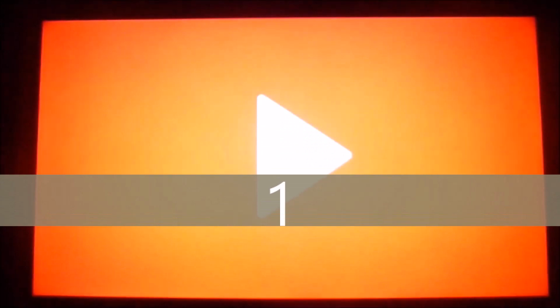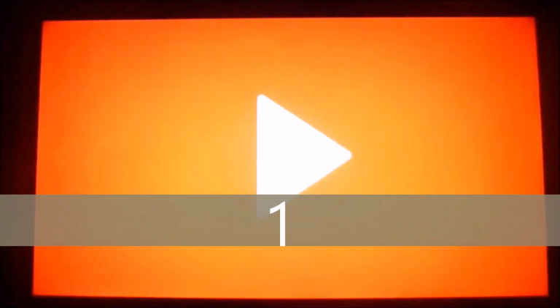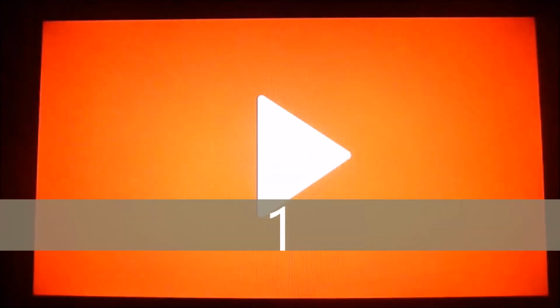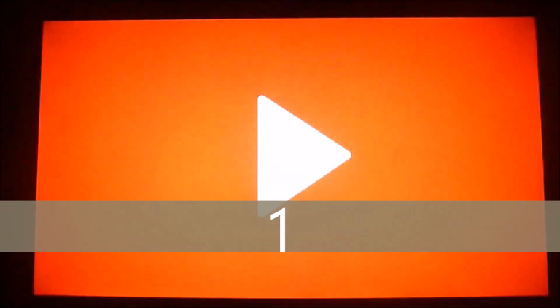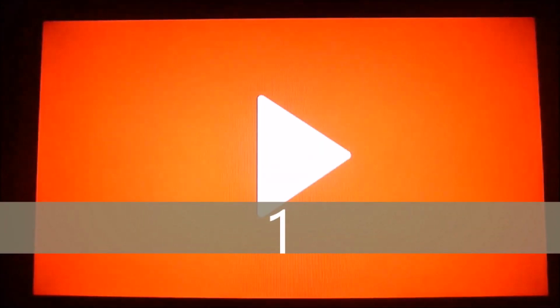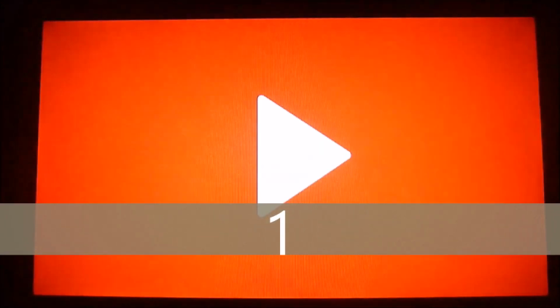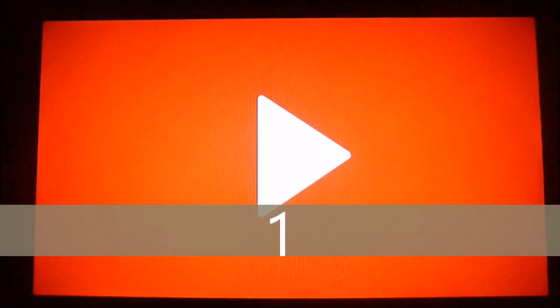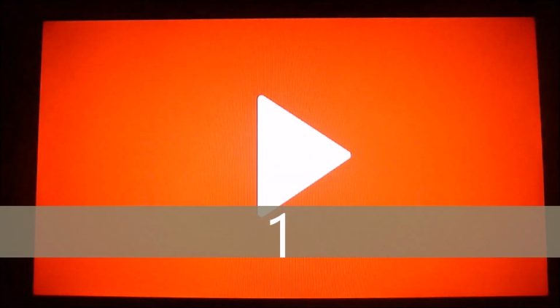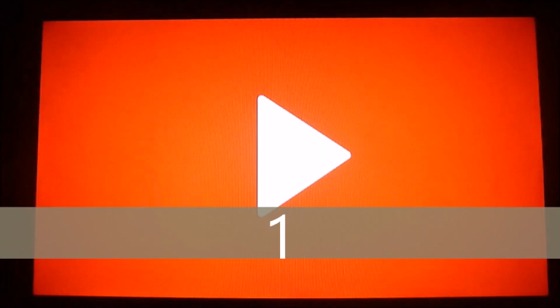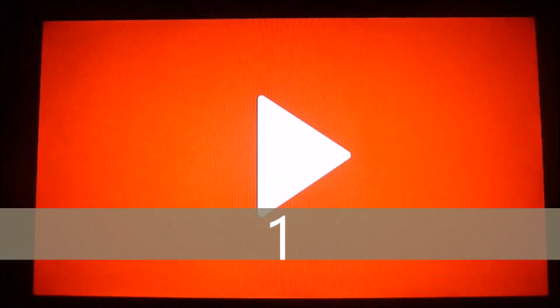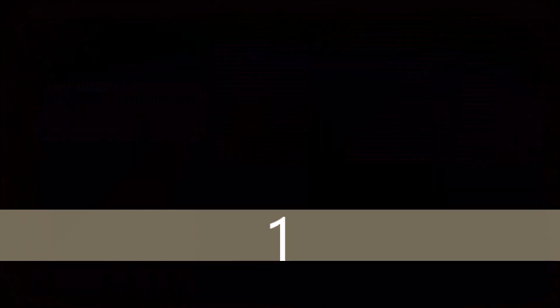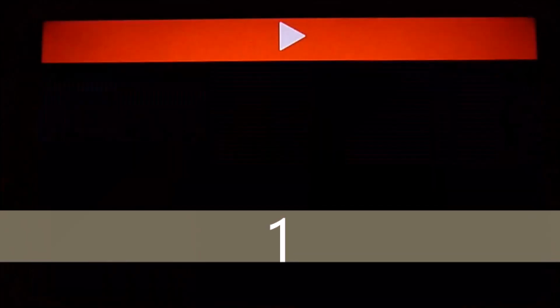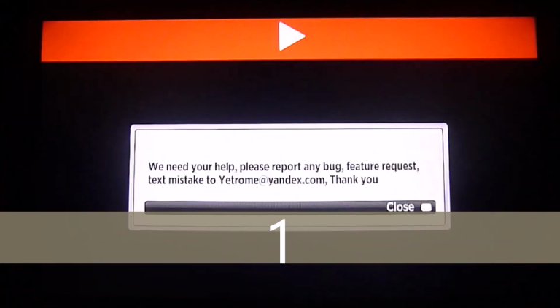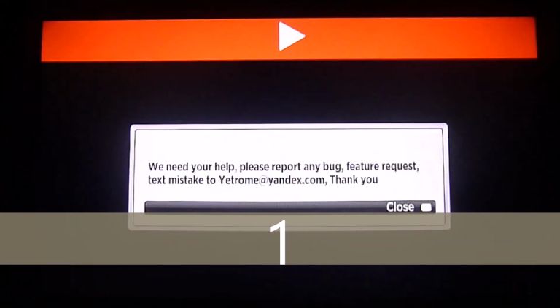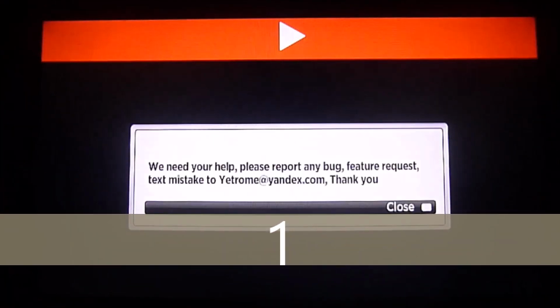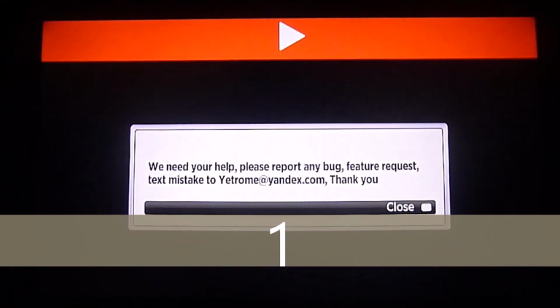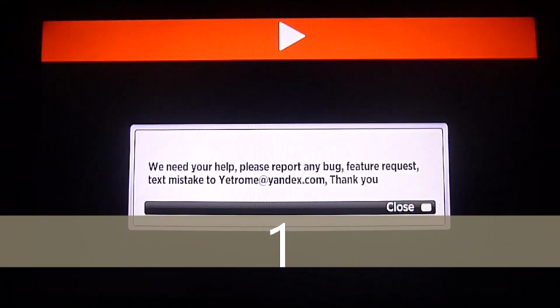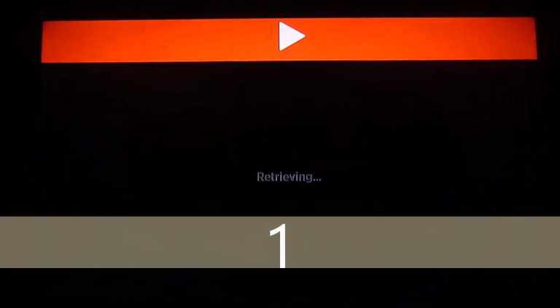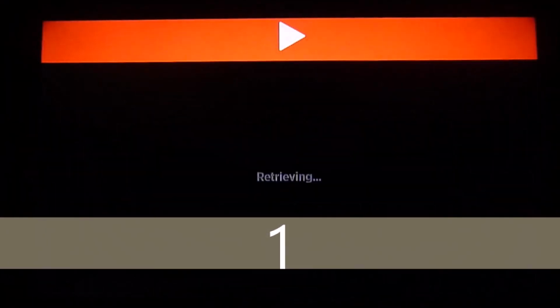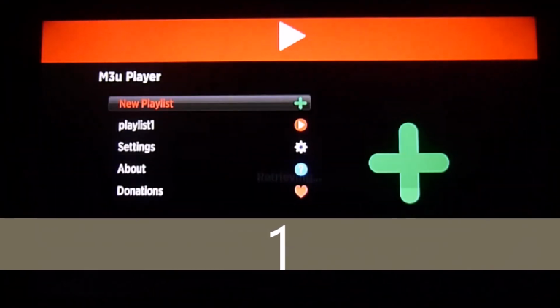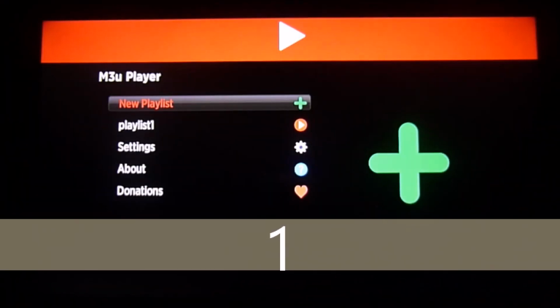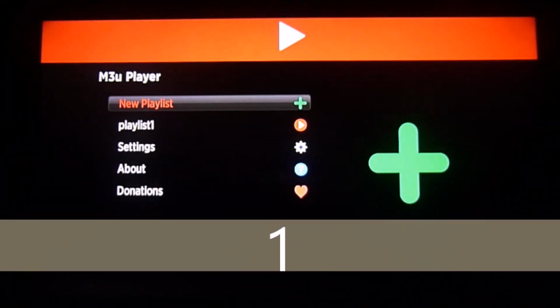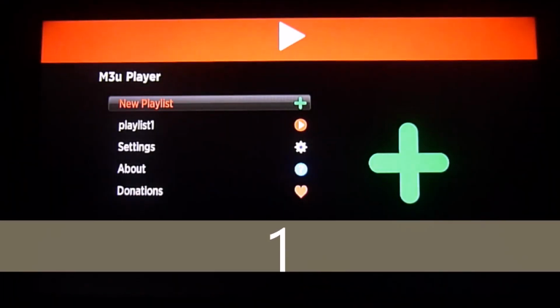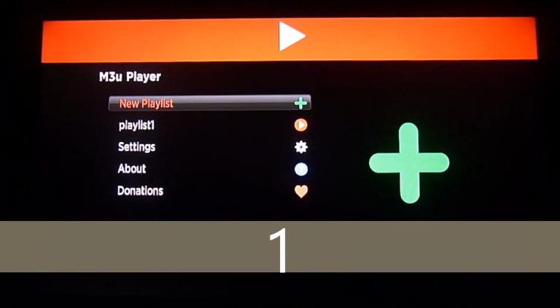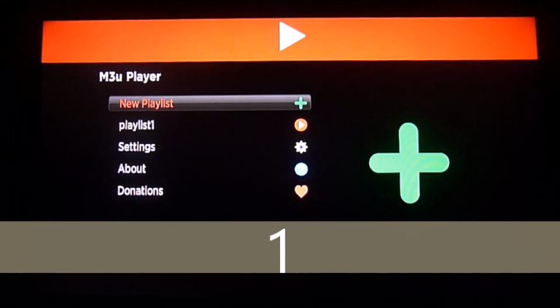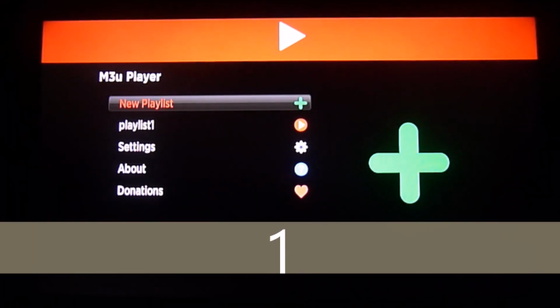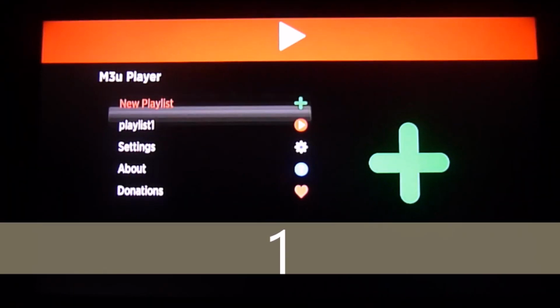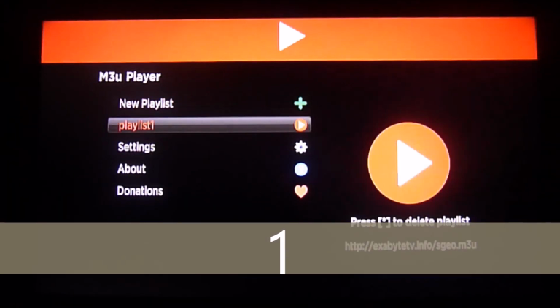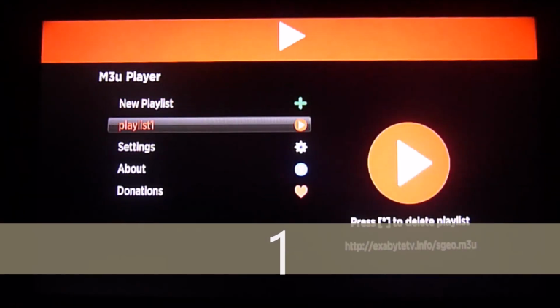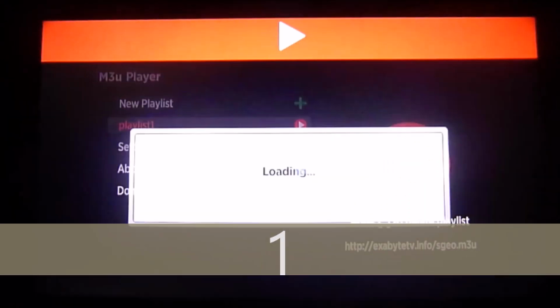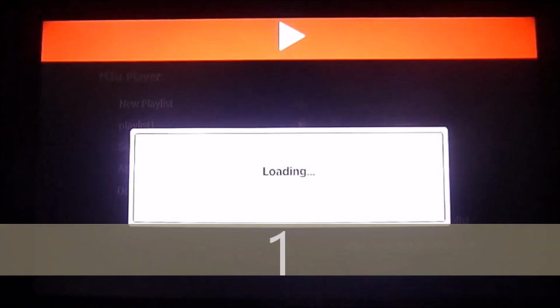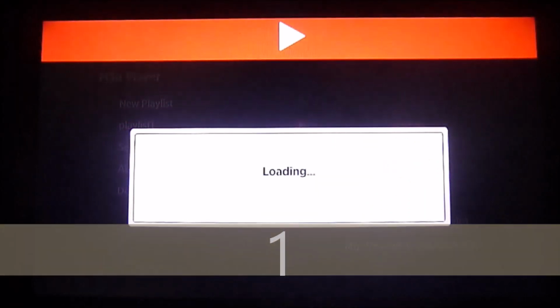Greetings, fellow Roku users! Today we will show you the three most renowned IPTVs.